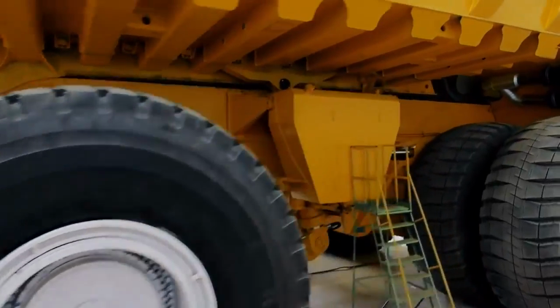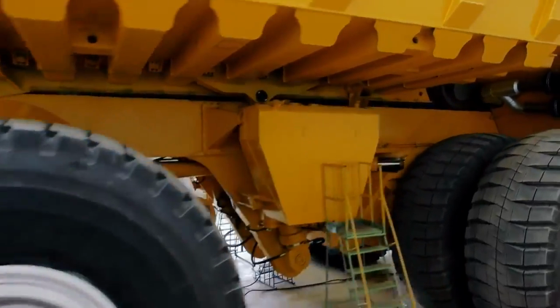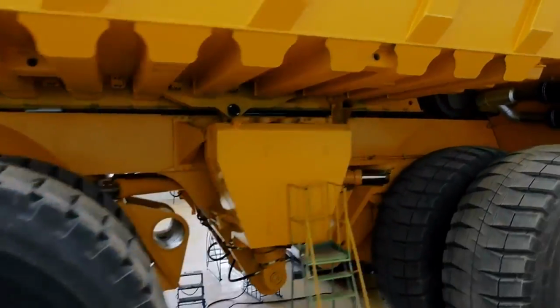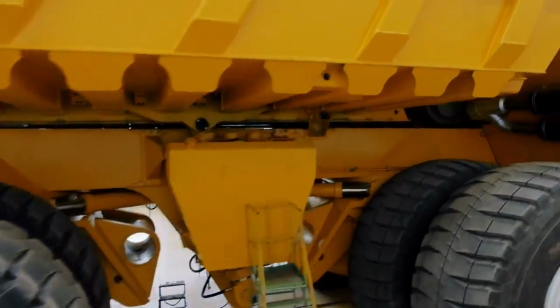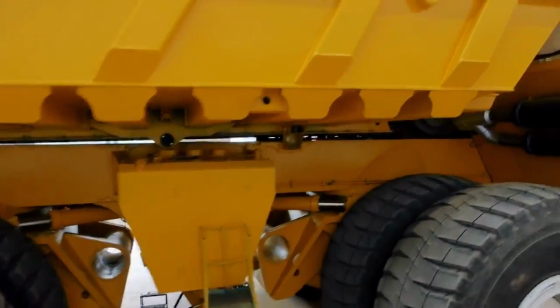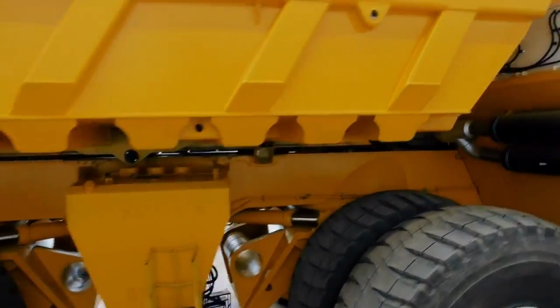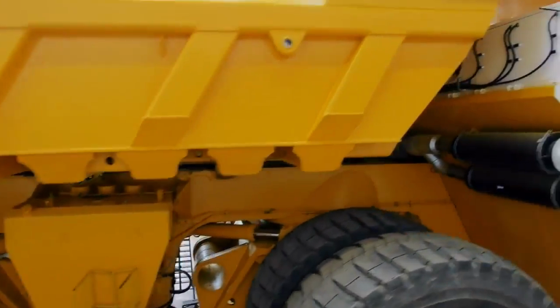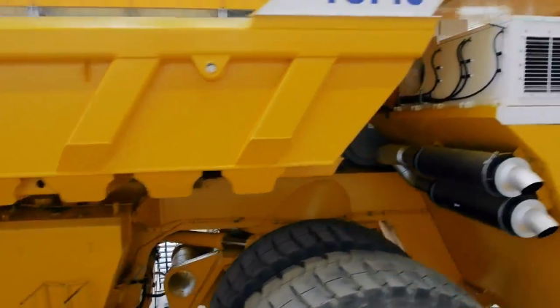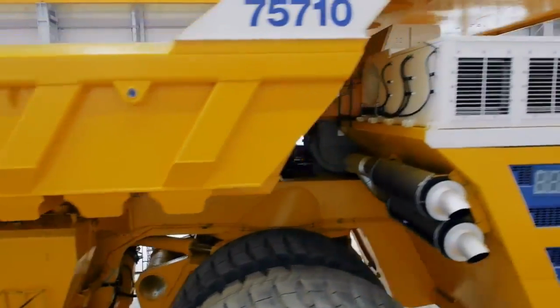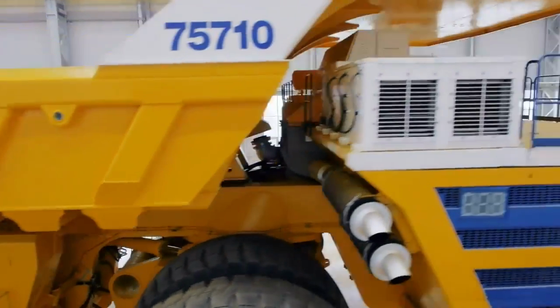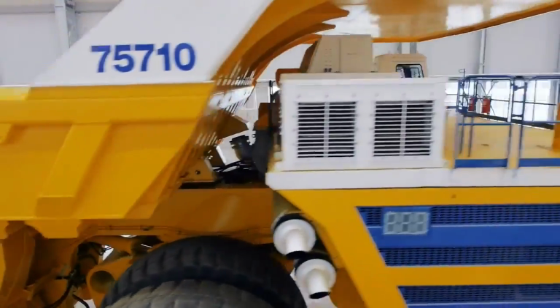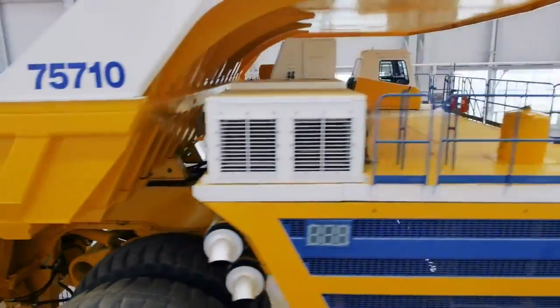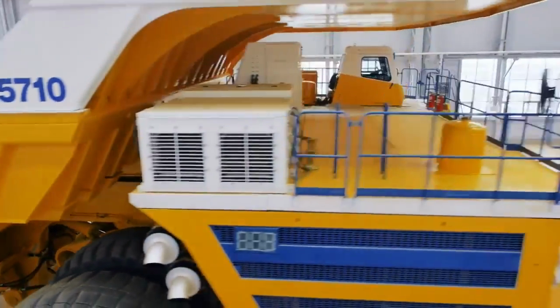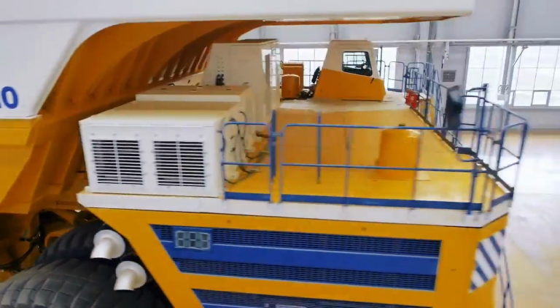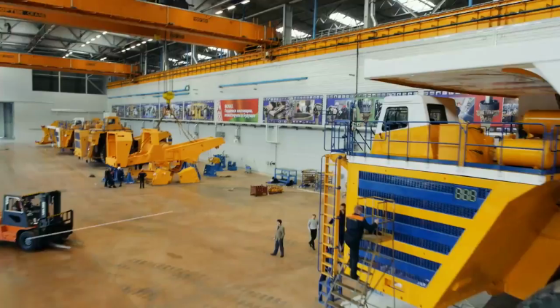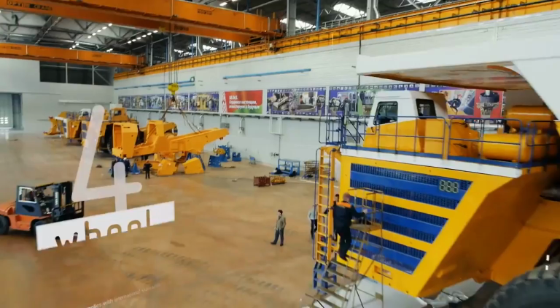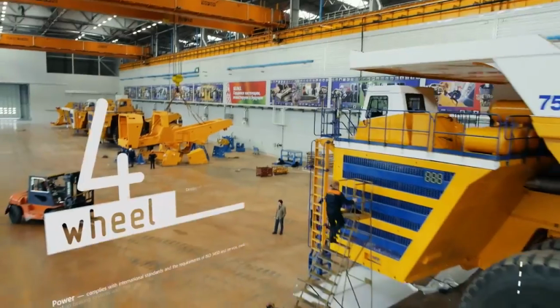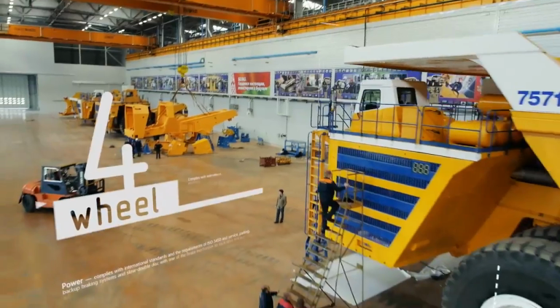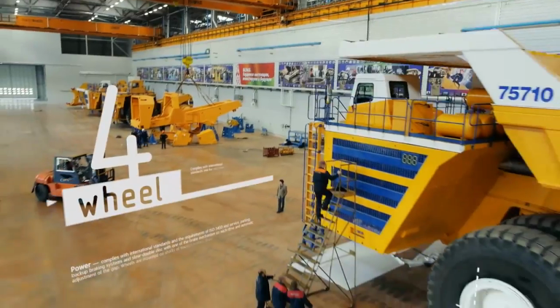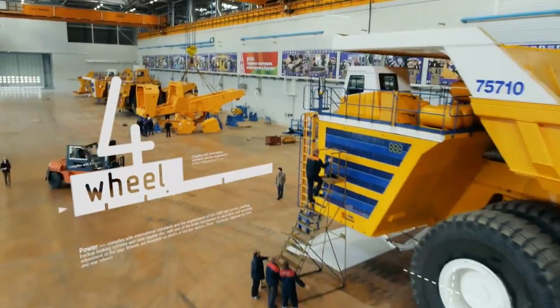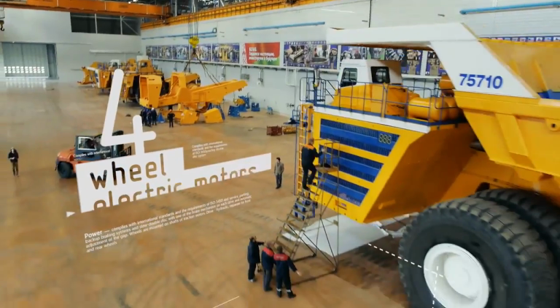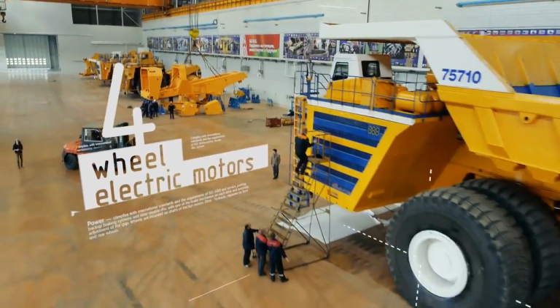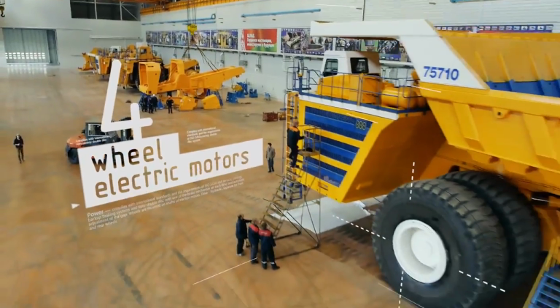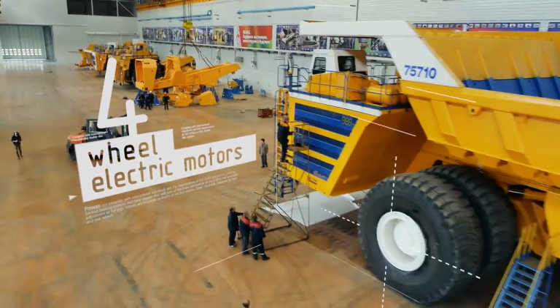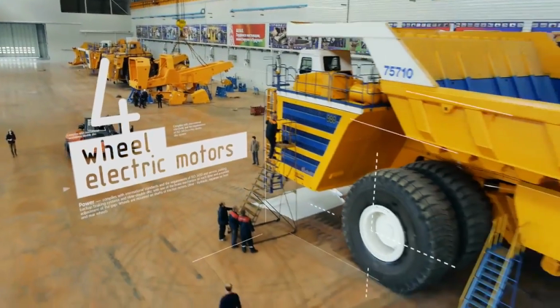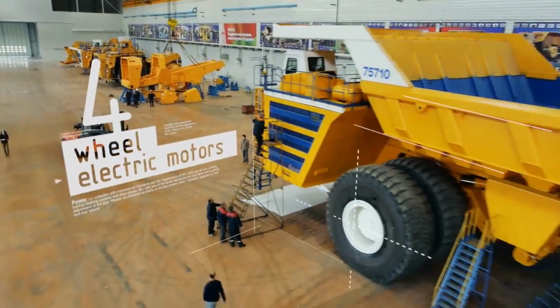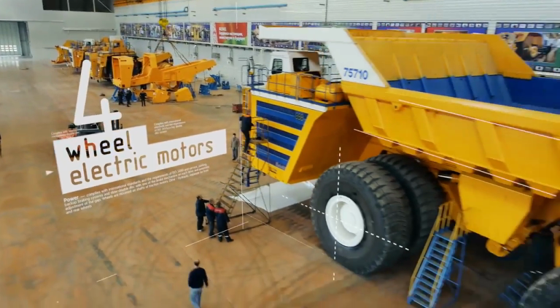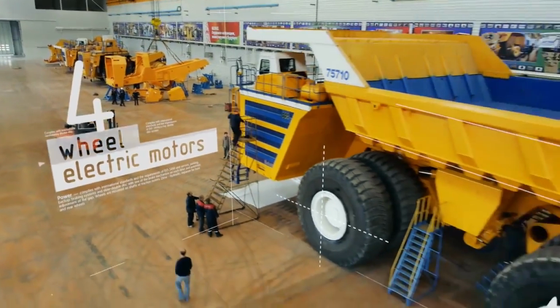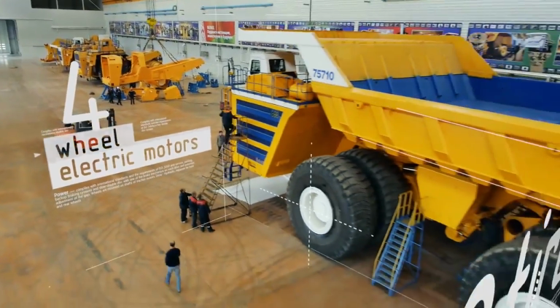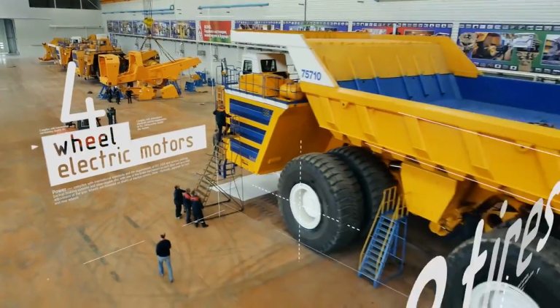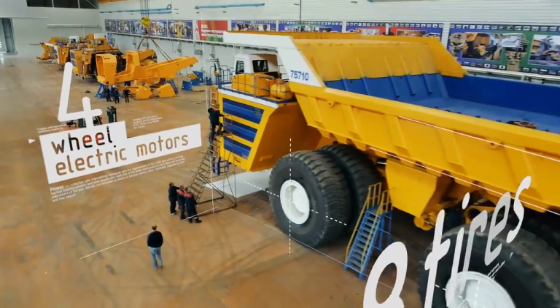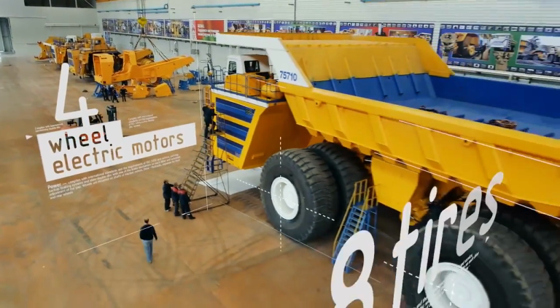Two diesel generators, four-wheel electric motors, eight tires, 4,600 horsepower.